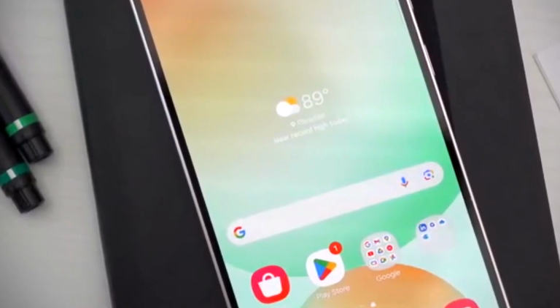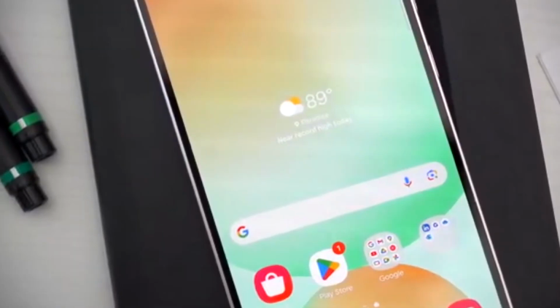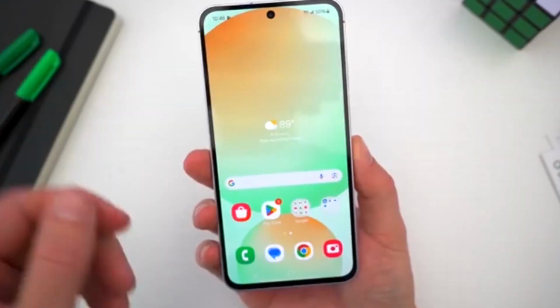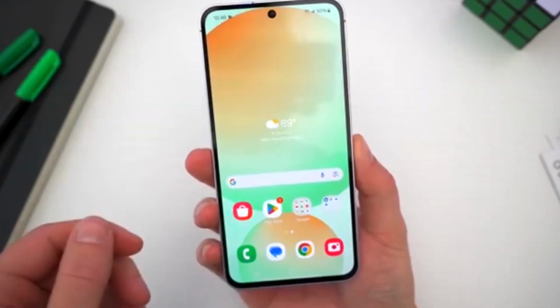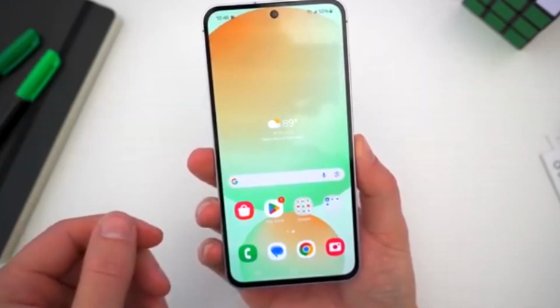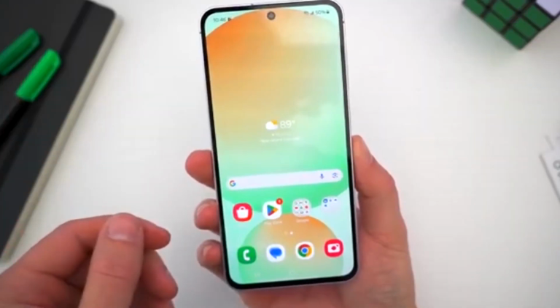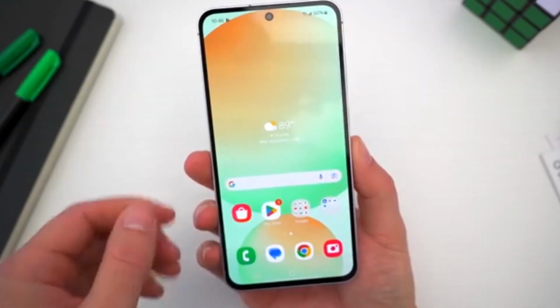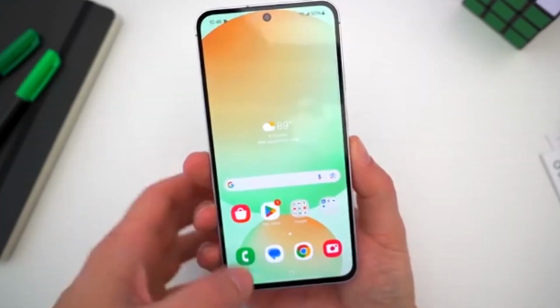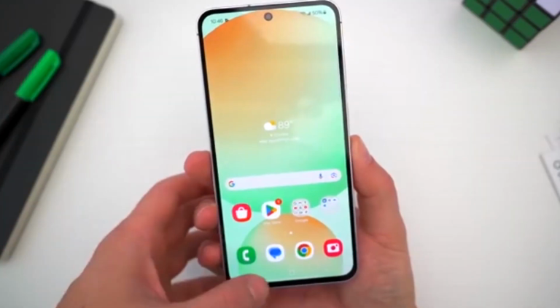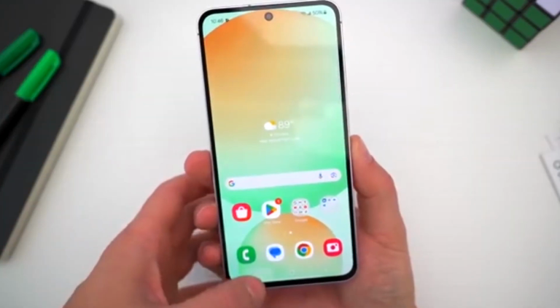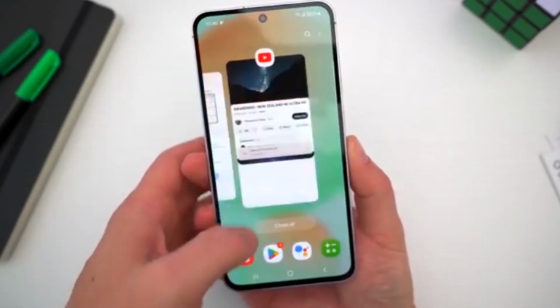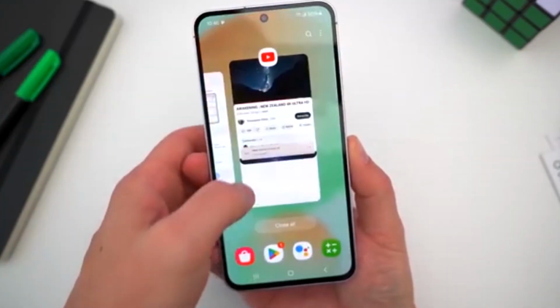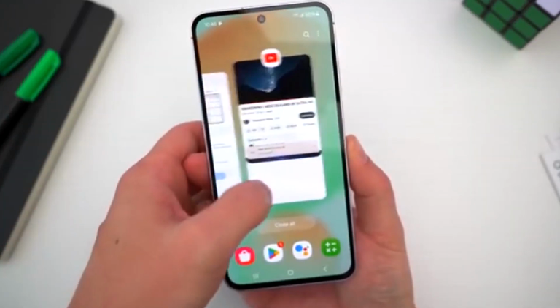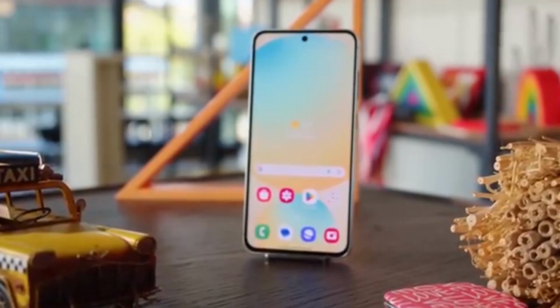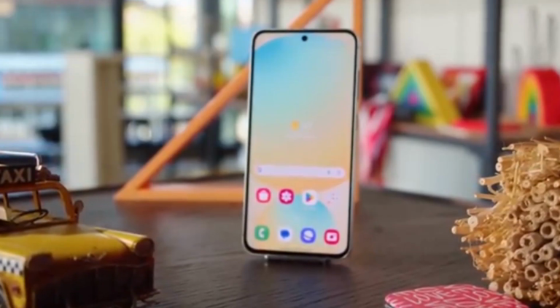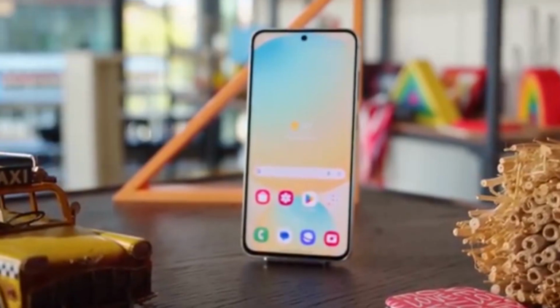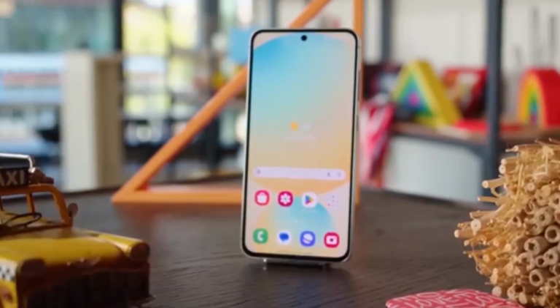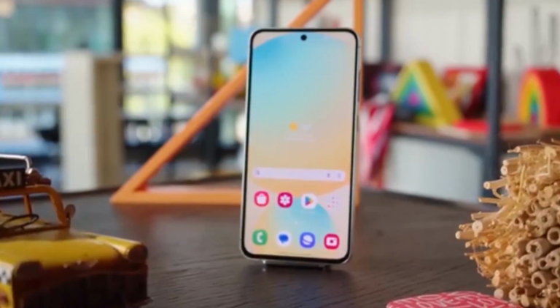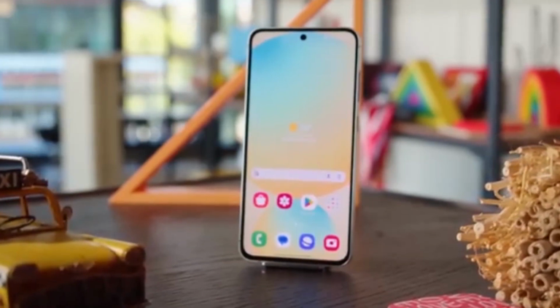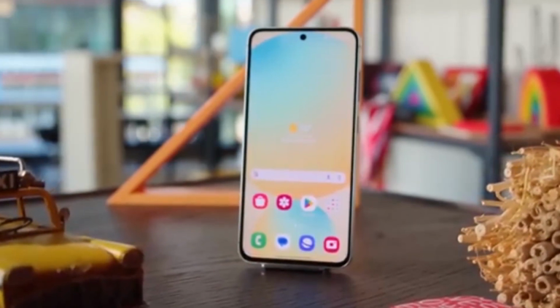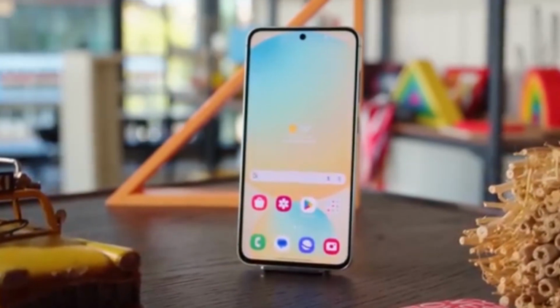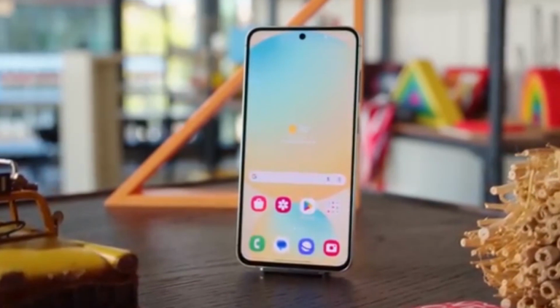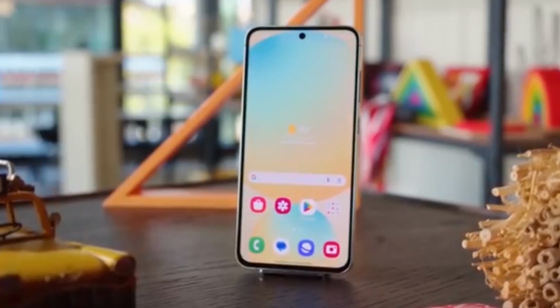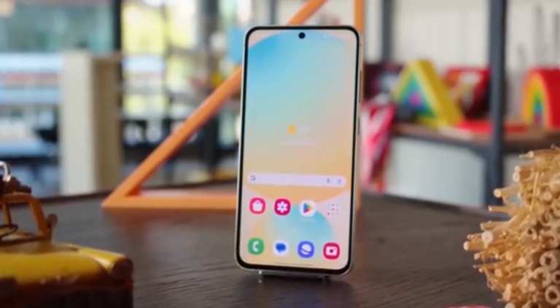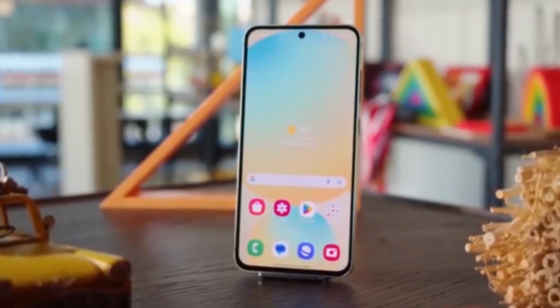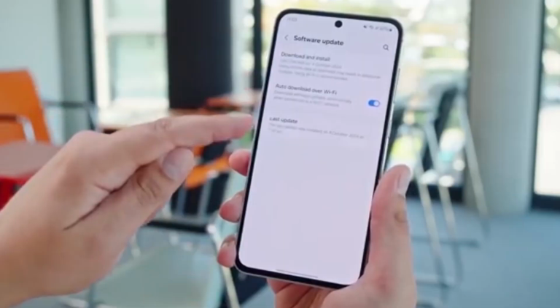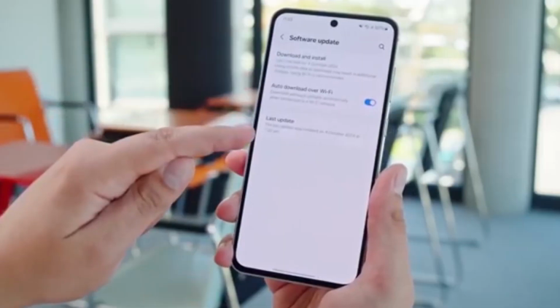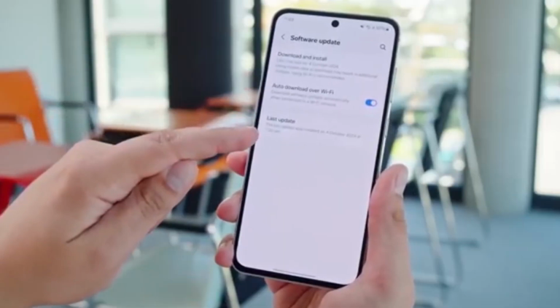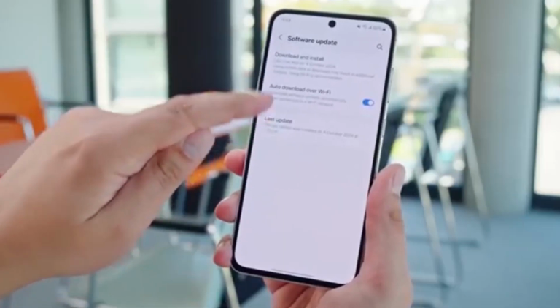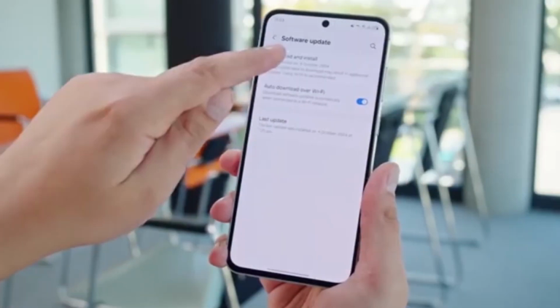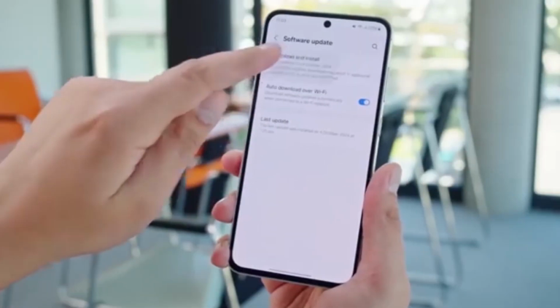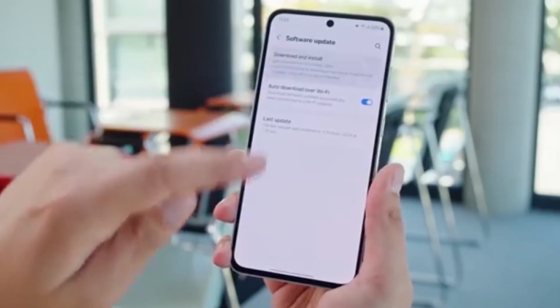These are the only Galaxy A models in America getting beta access. Sorry, Galaxy A56 owners — you'll have to wait for the stable update.